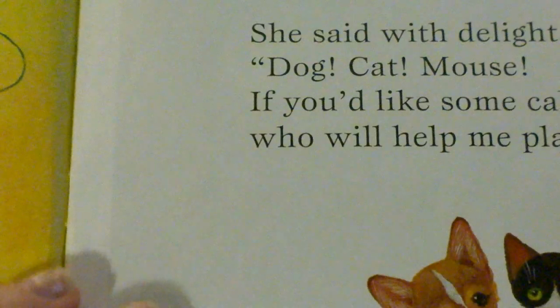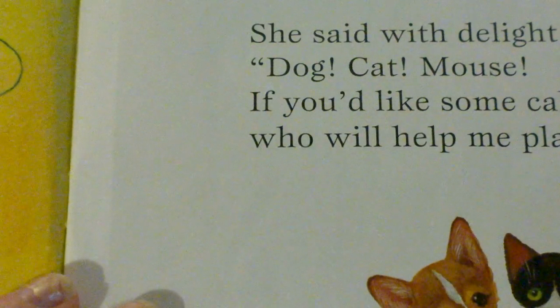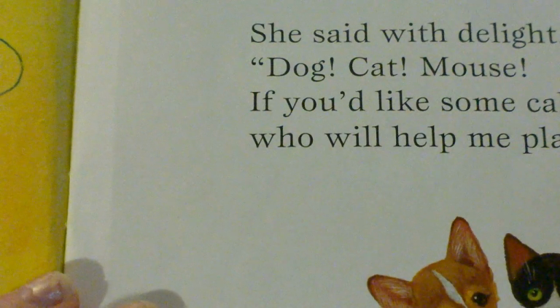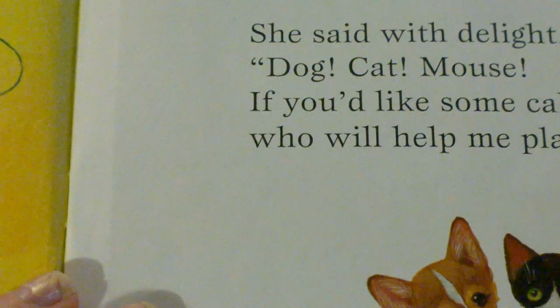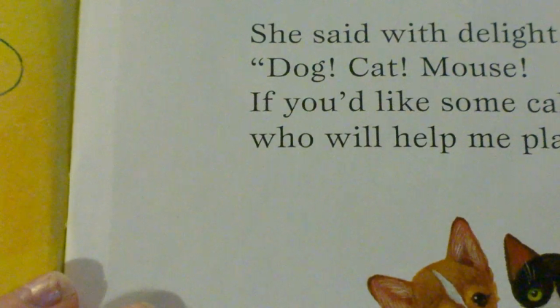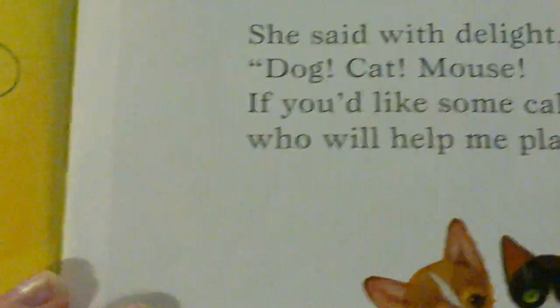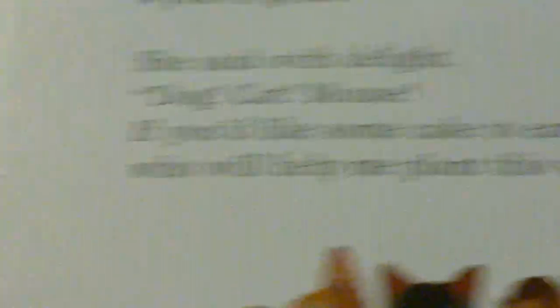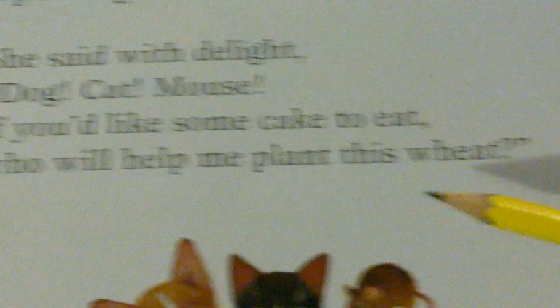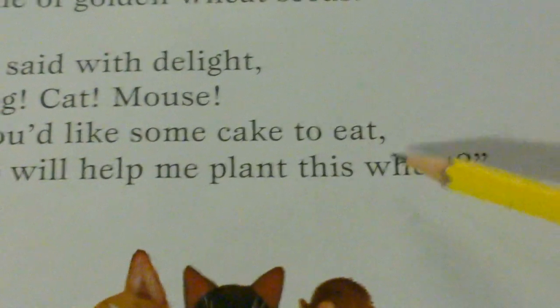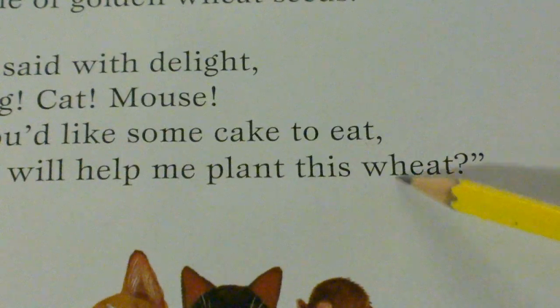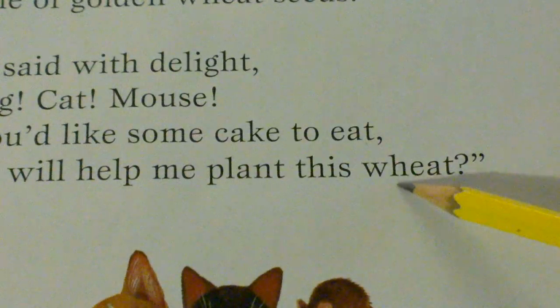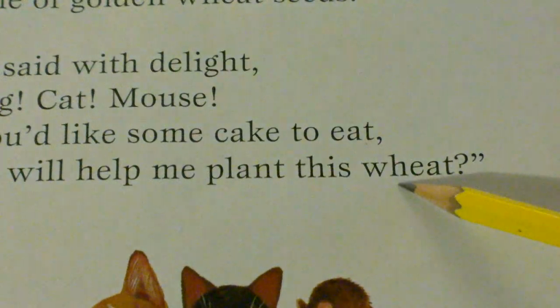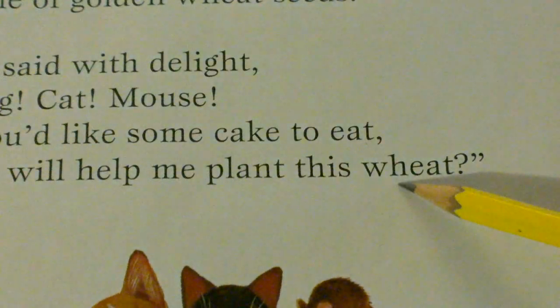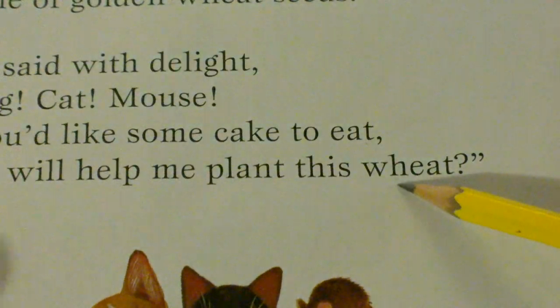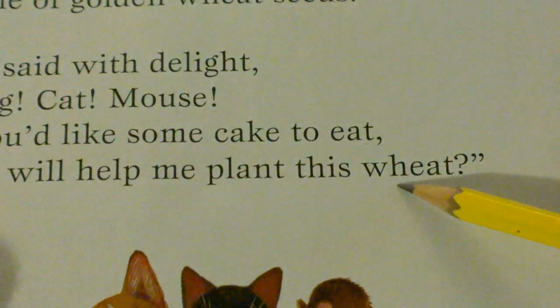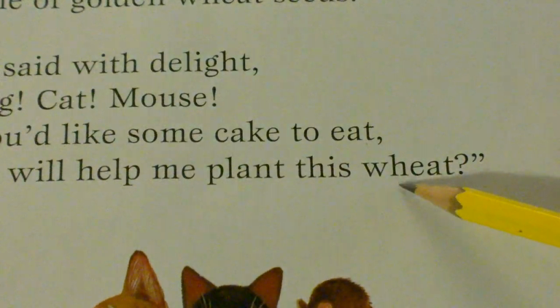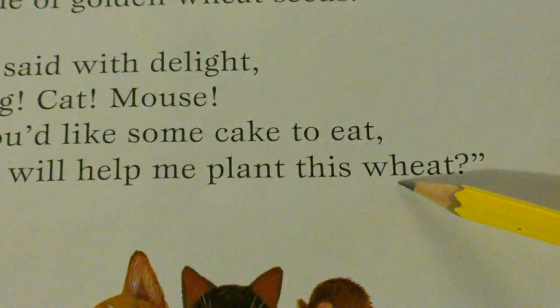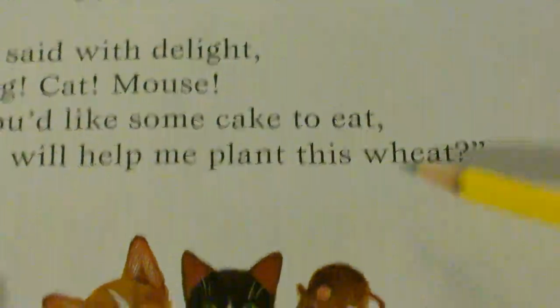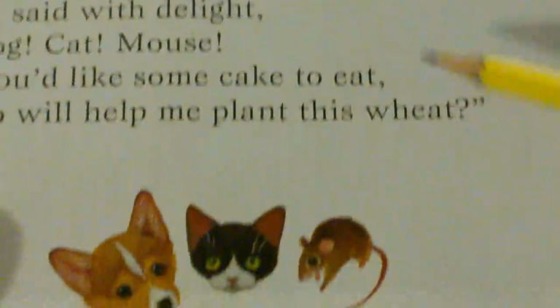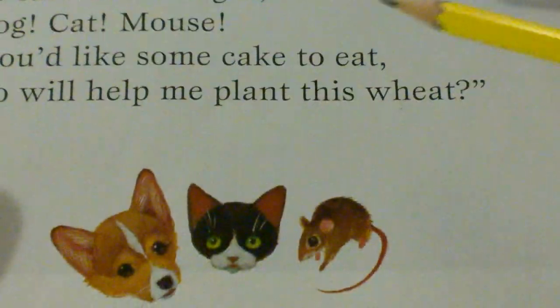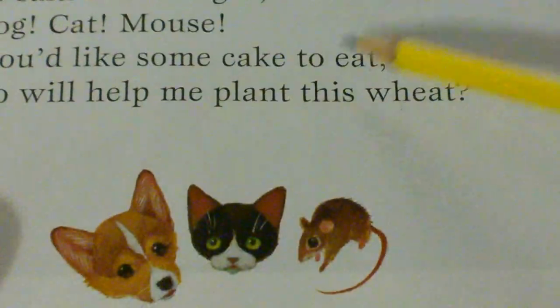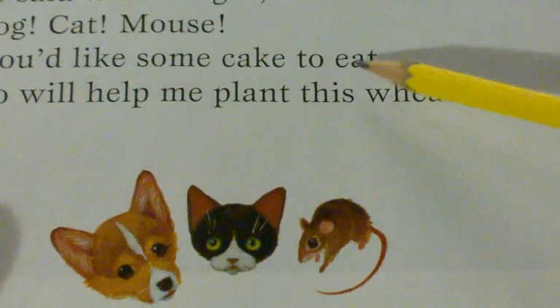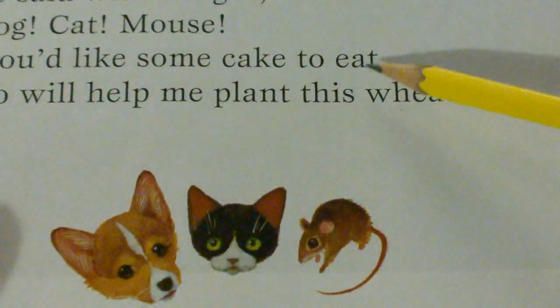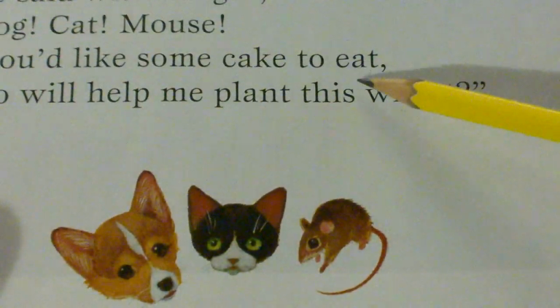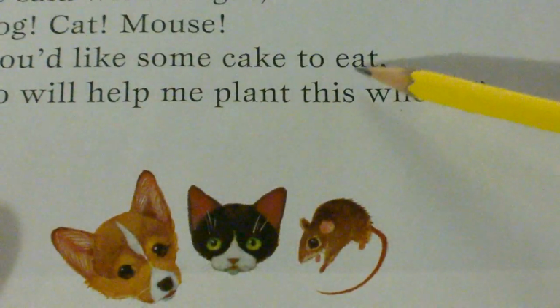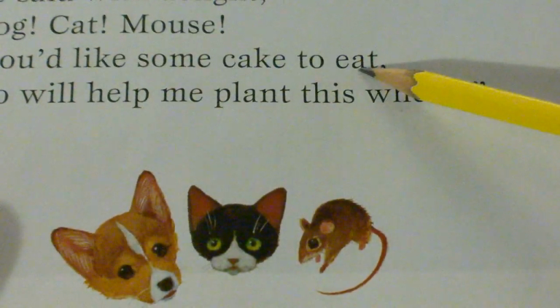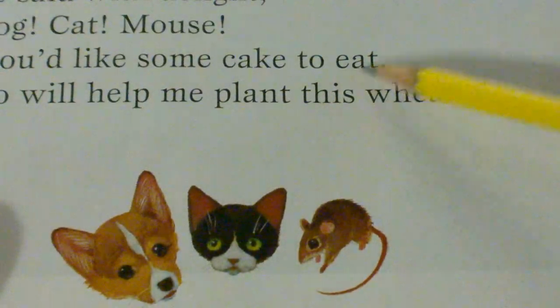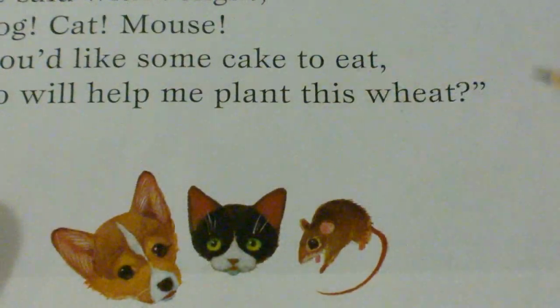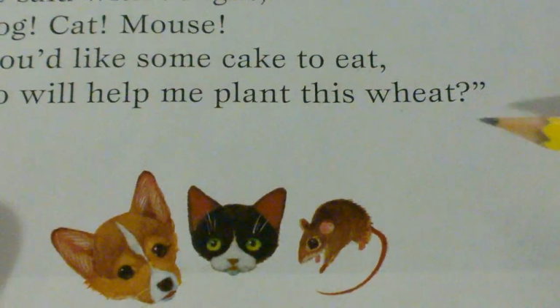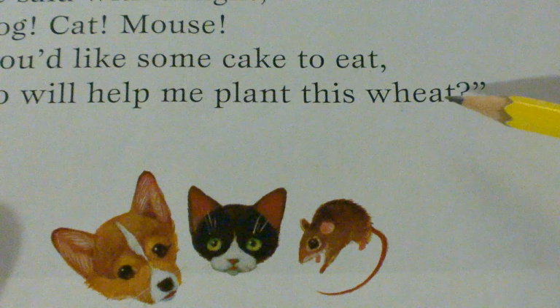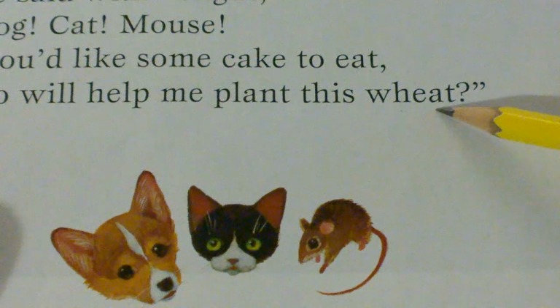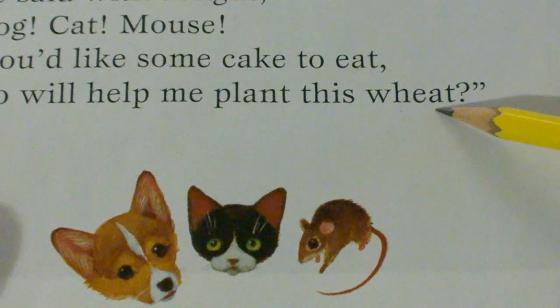Eat and wheat are rhyming words. Can you say the rhyming words eat, wheat? Eat and wheat sound the same at the end, so eat and wheat are rhyming words.